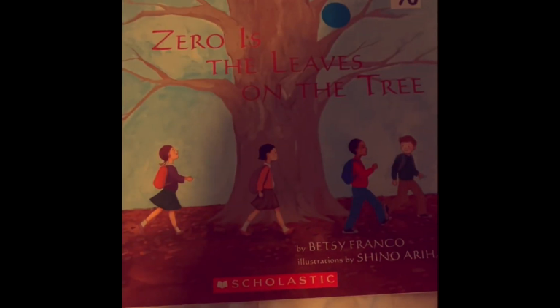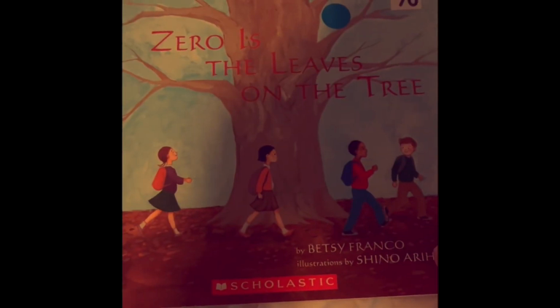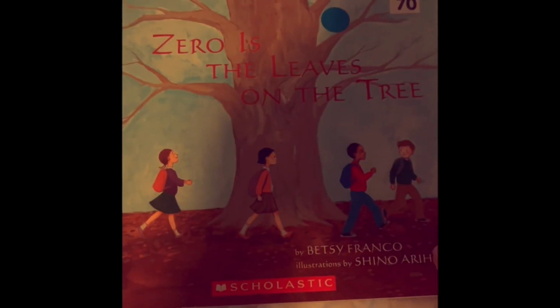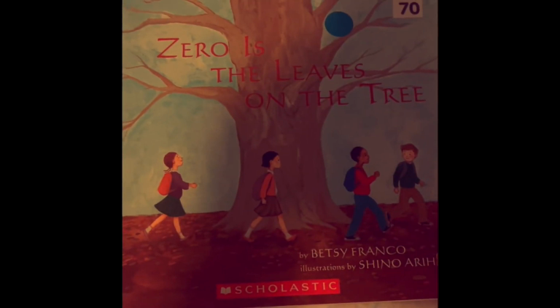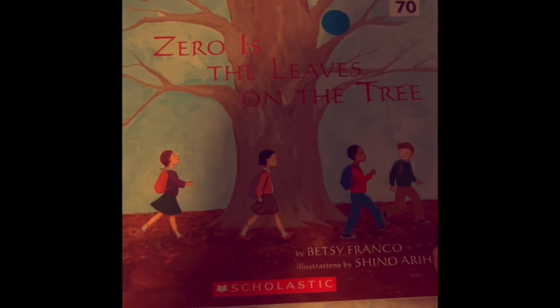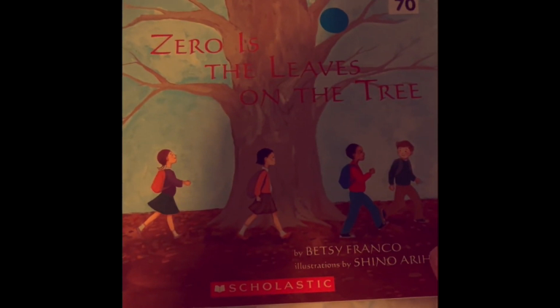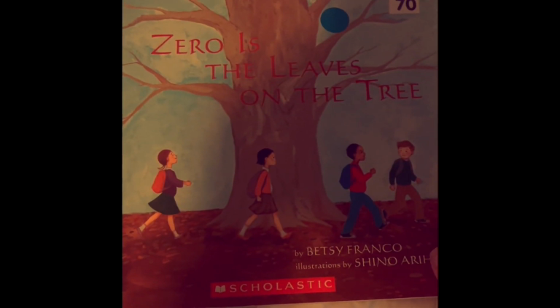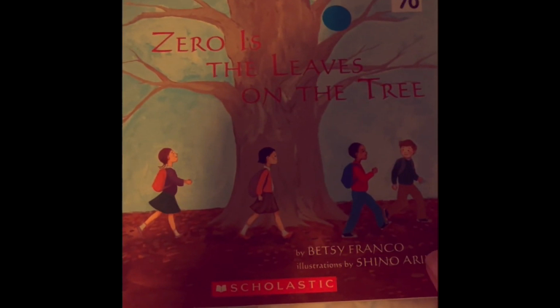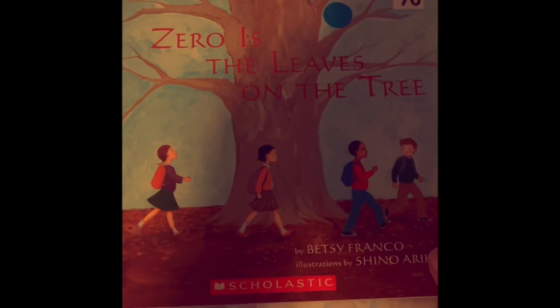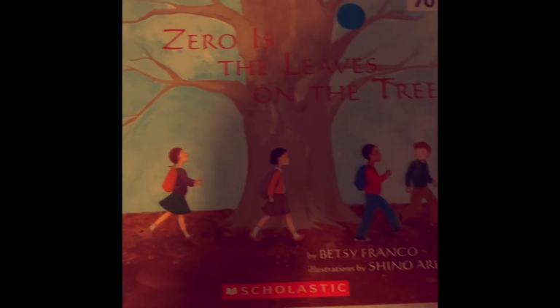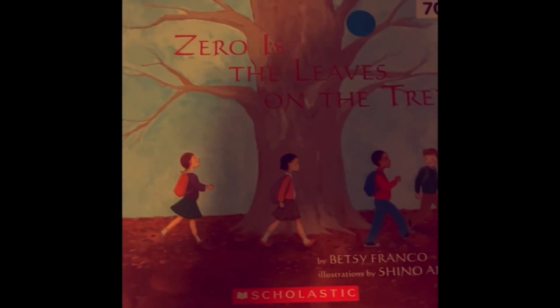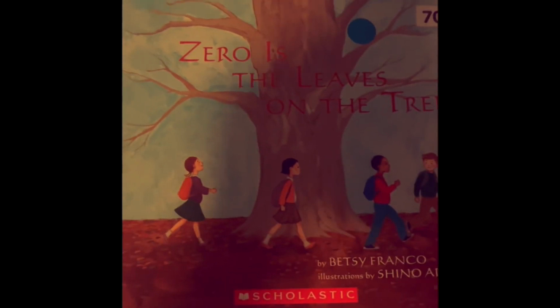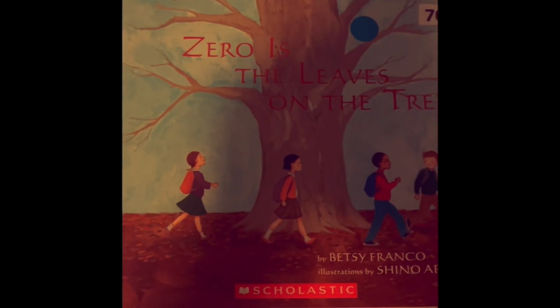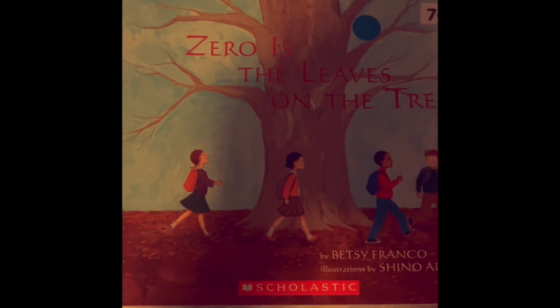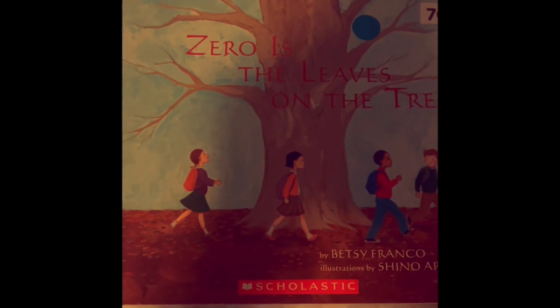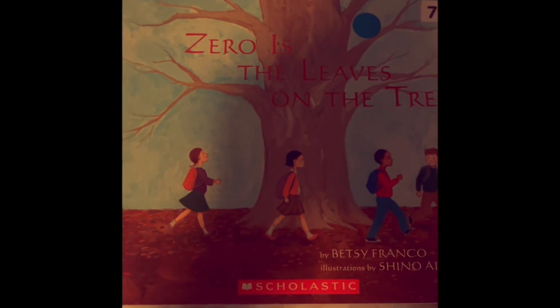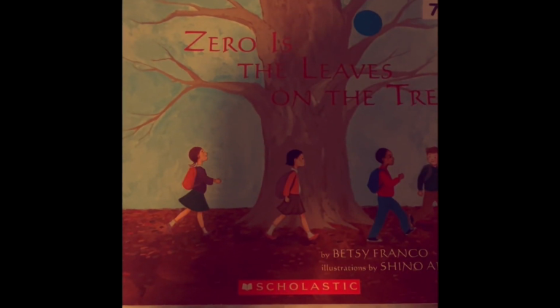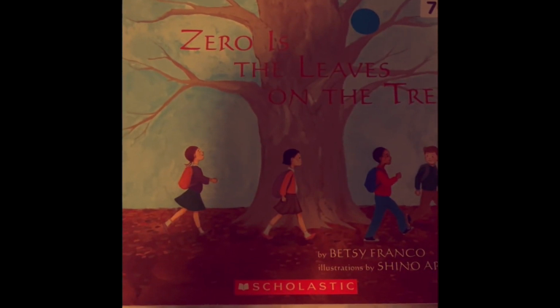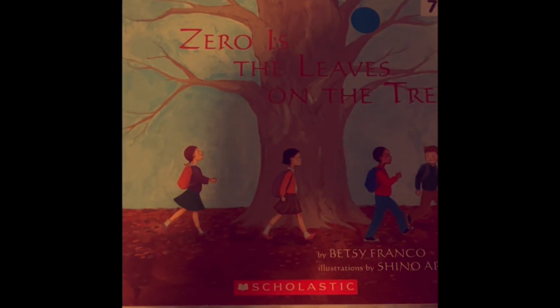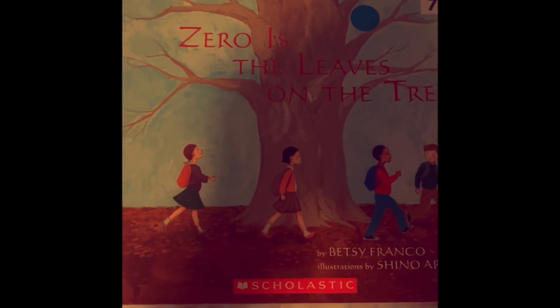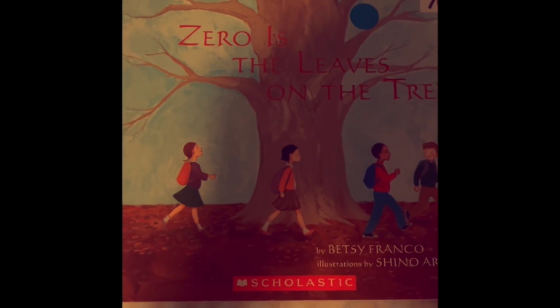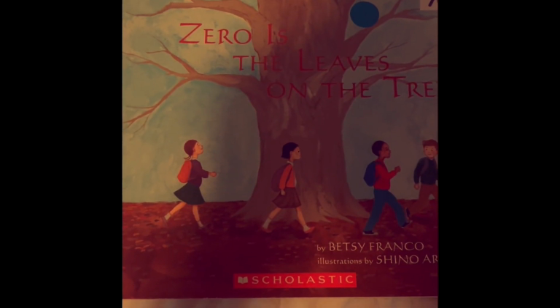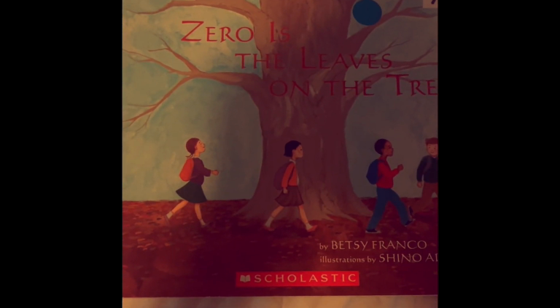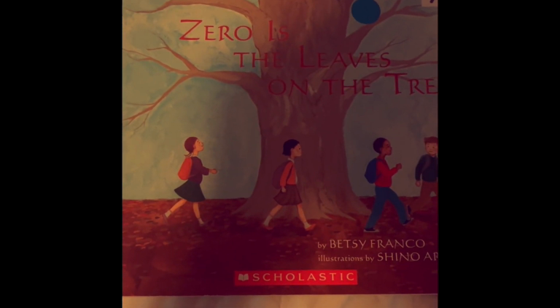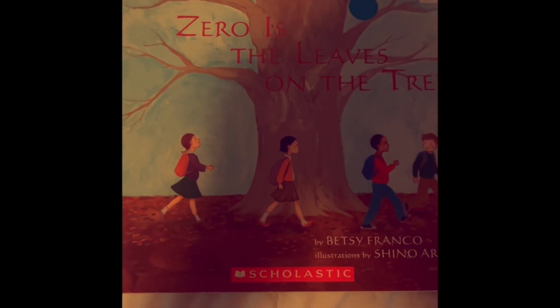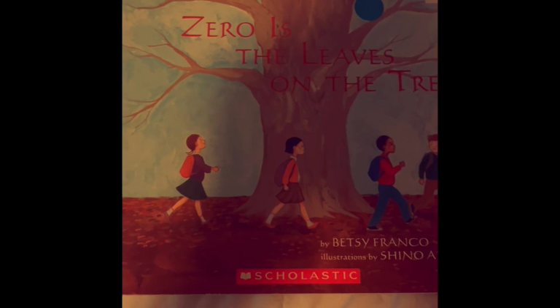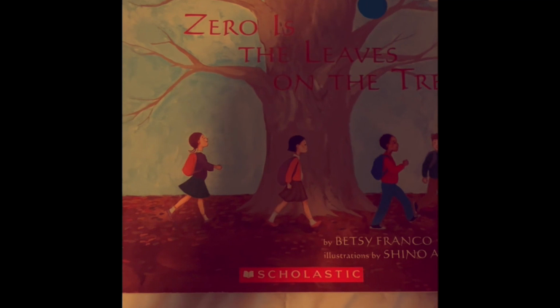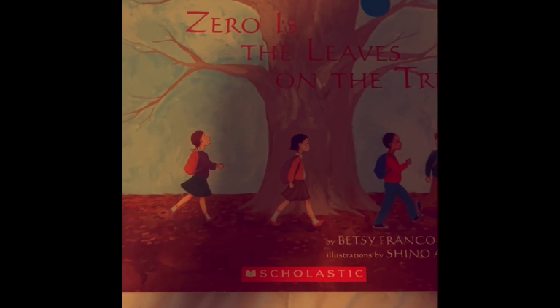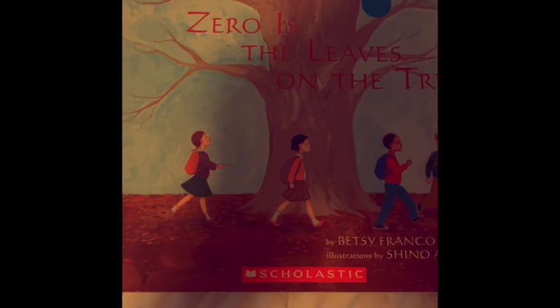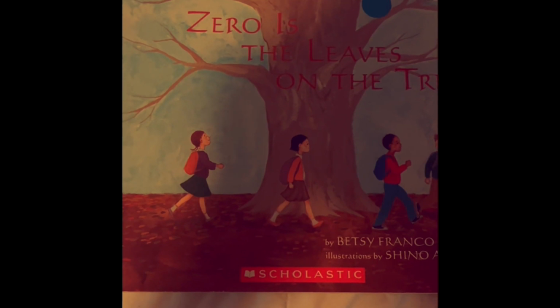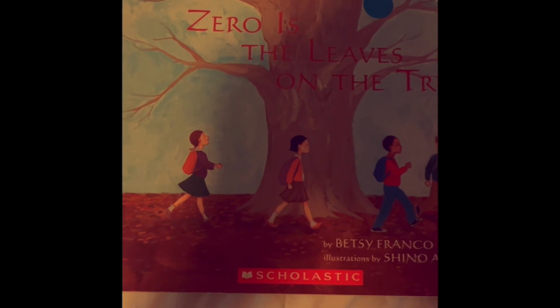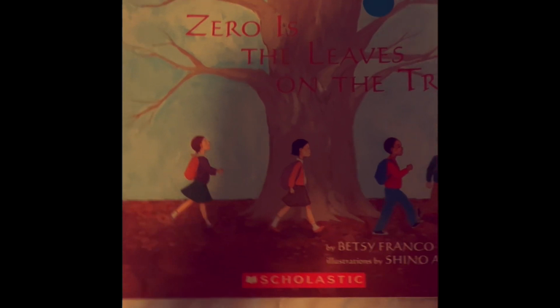Zero is Leaves on a Tree by Betsy Franco, illustrated by Shino Aroha.